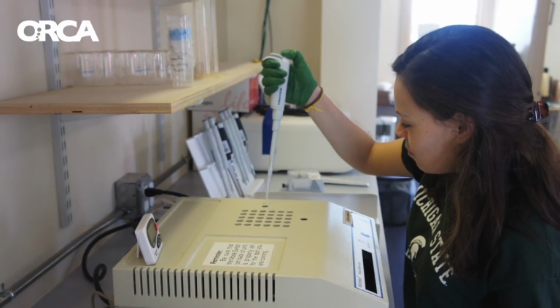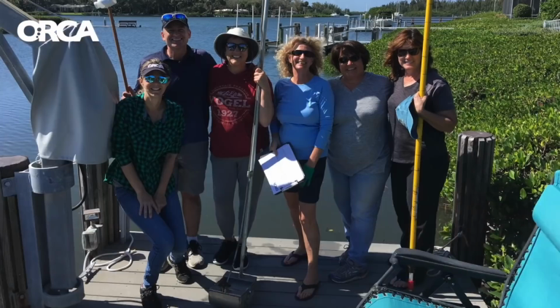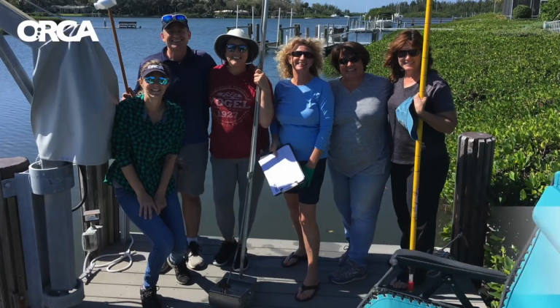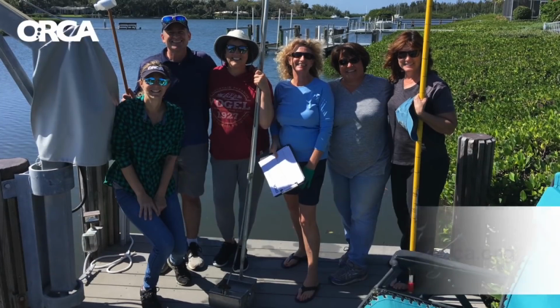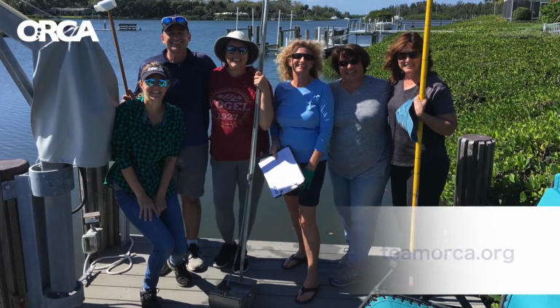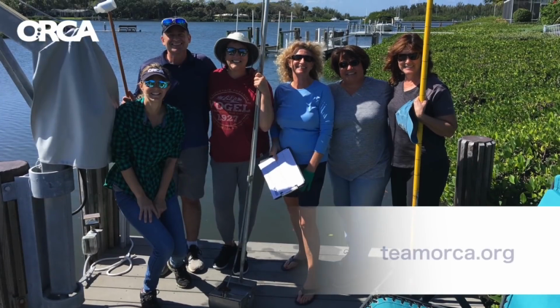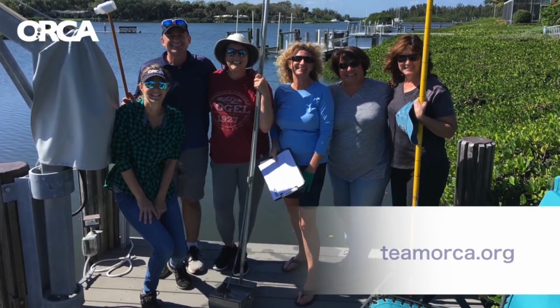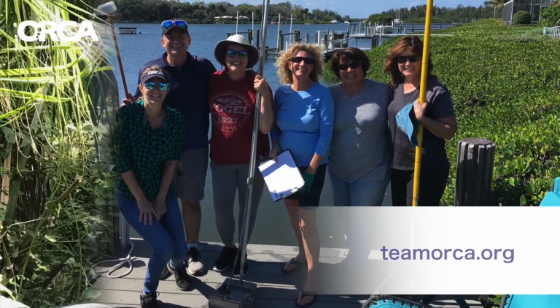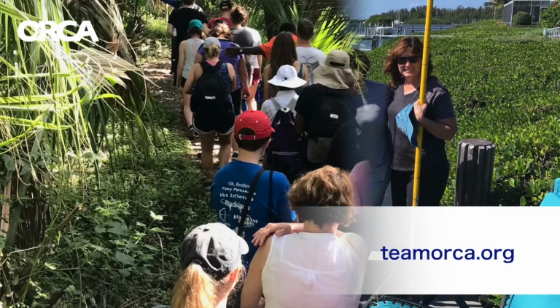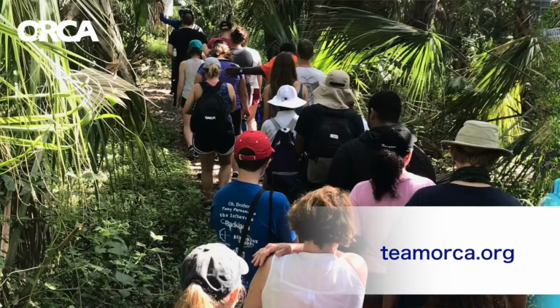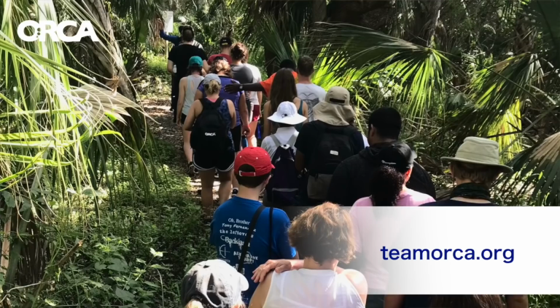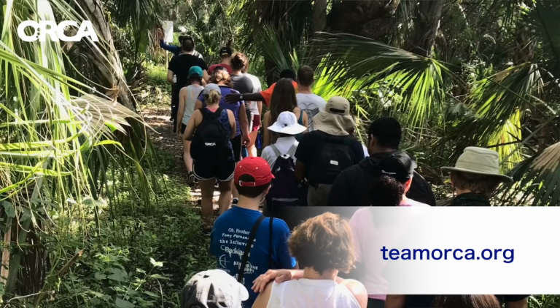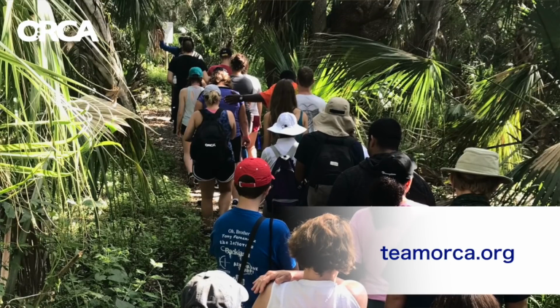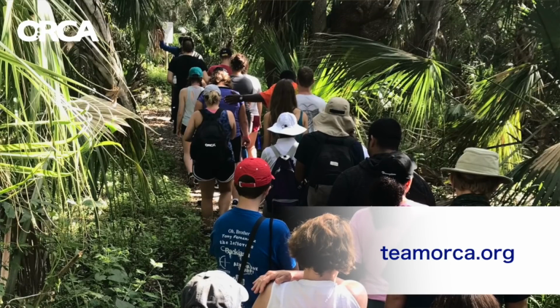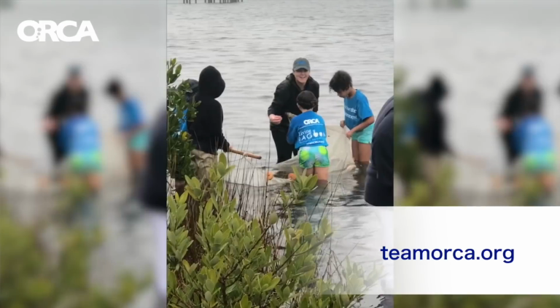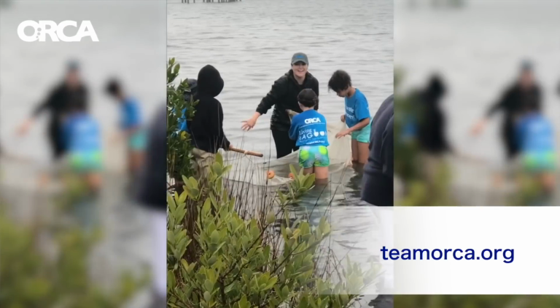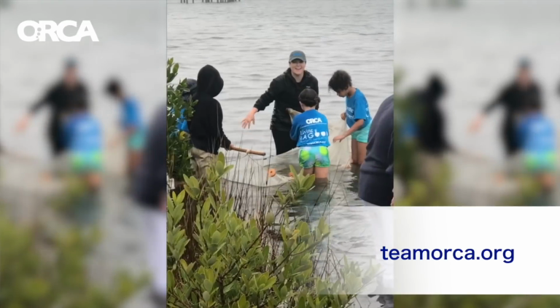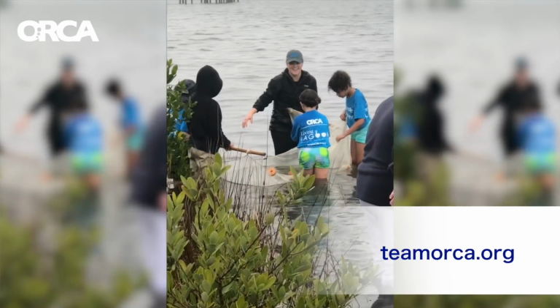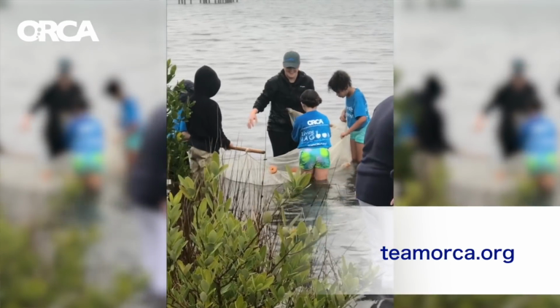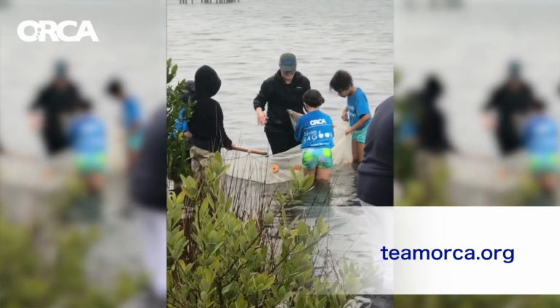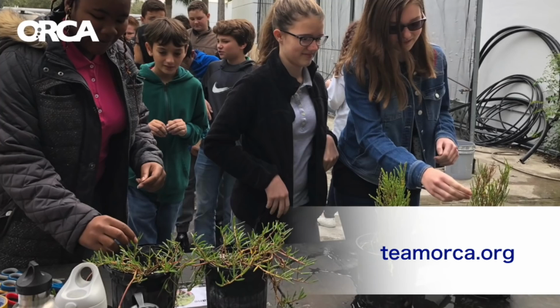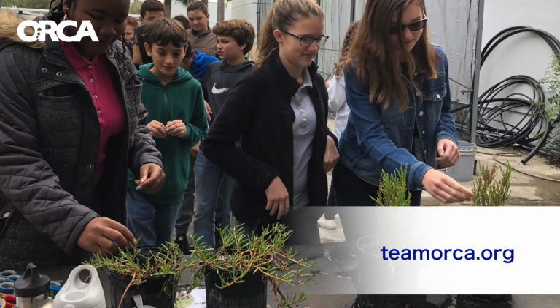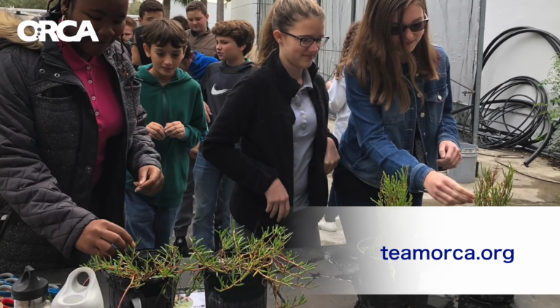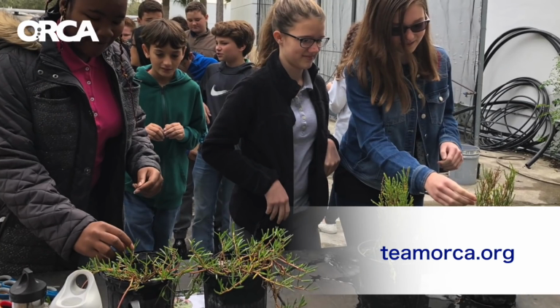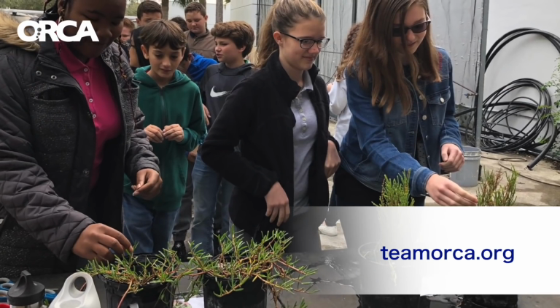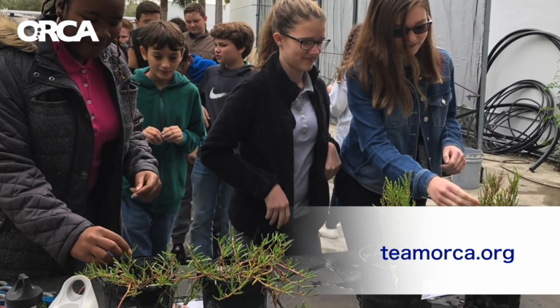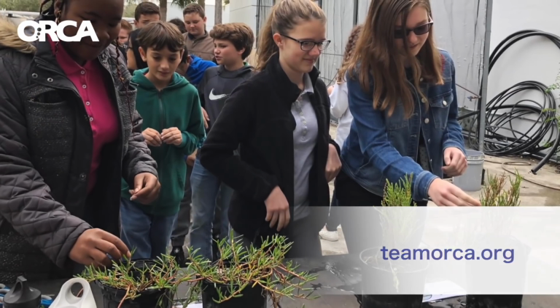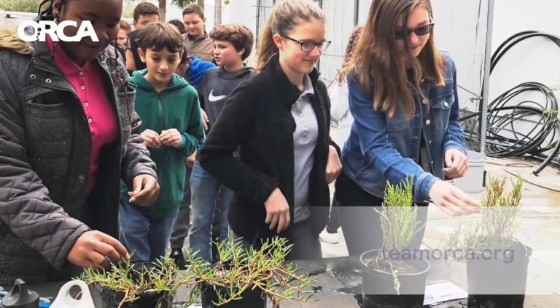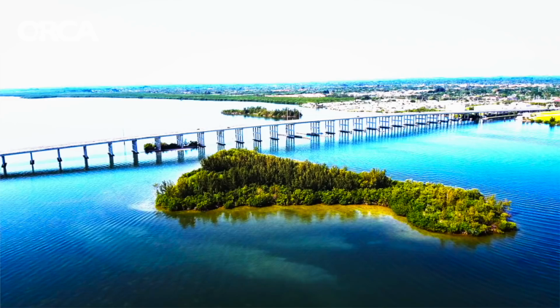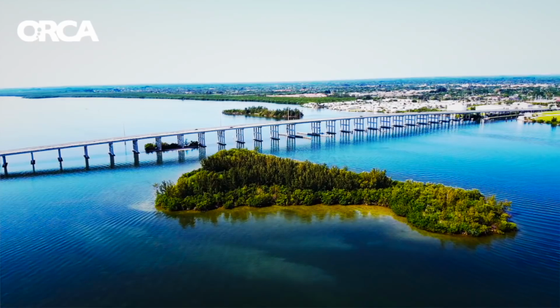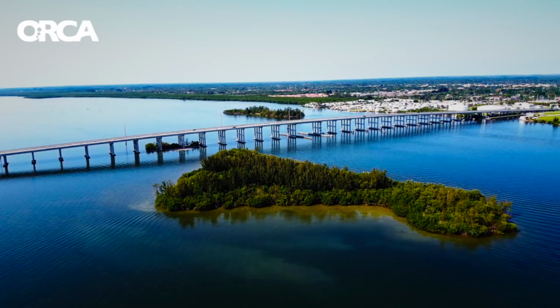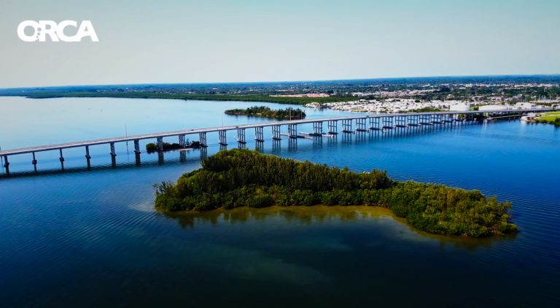Please go to TeamORCA.org and find out how you can make a real difference for the Indian River Lagoon.